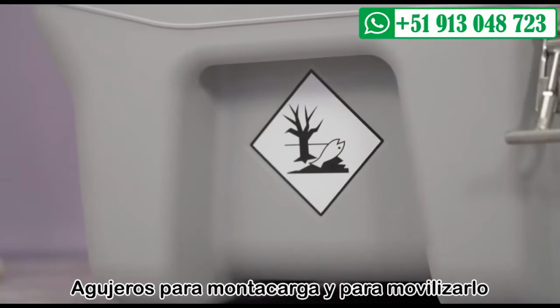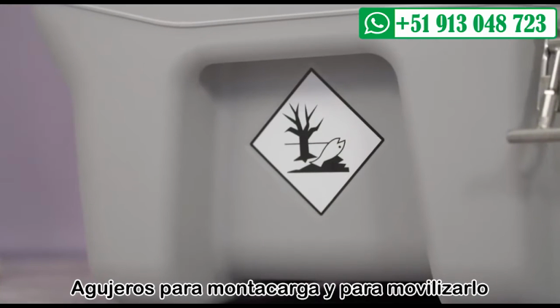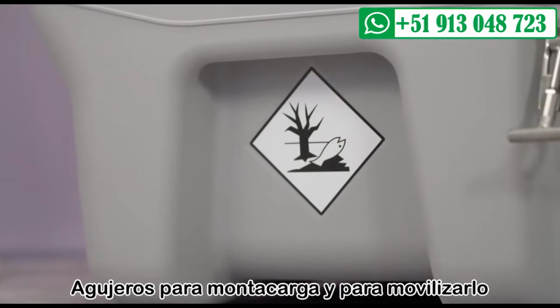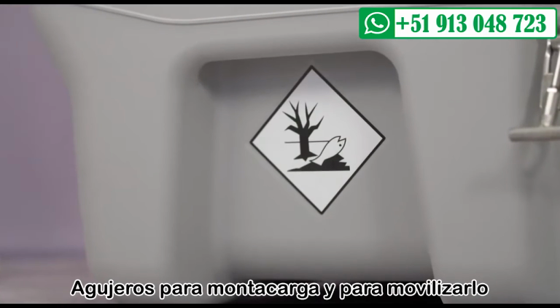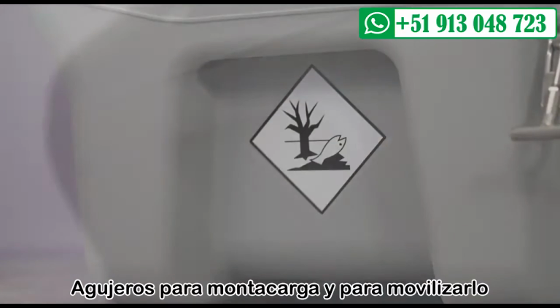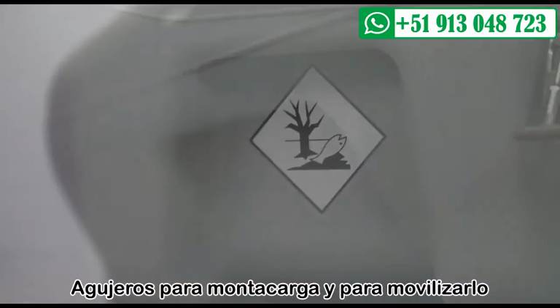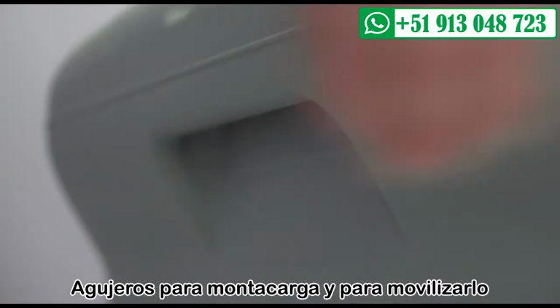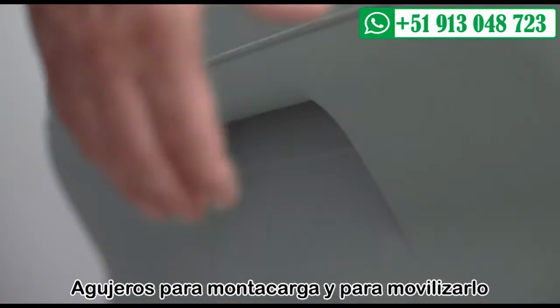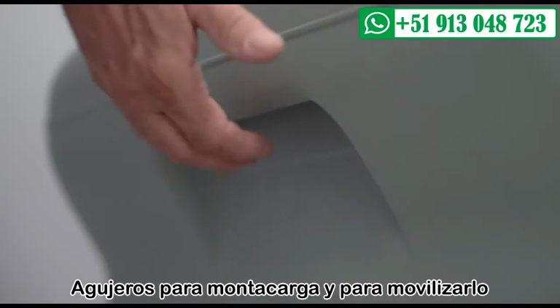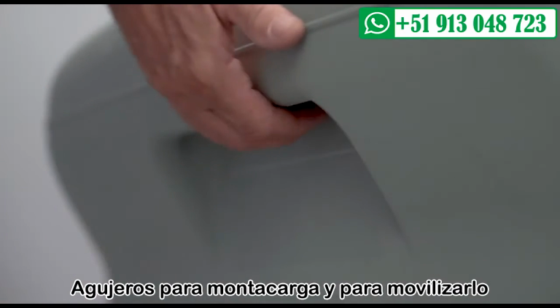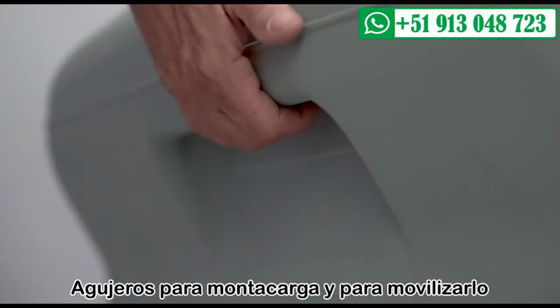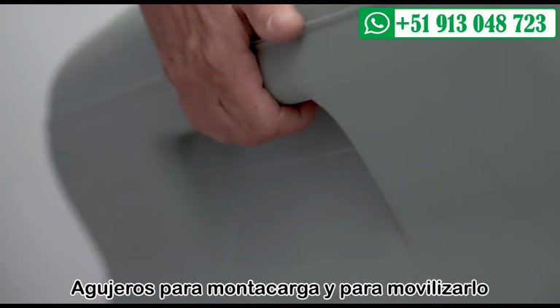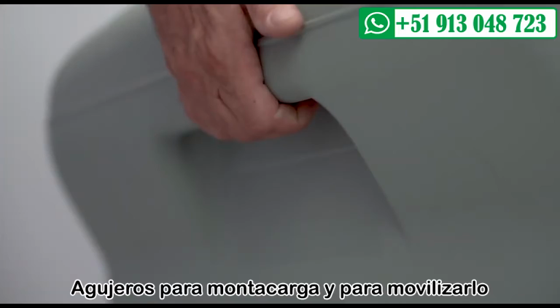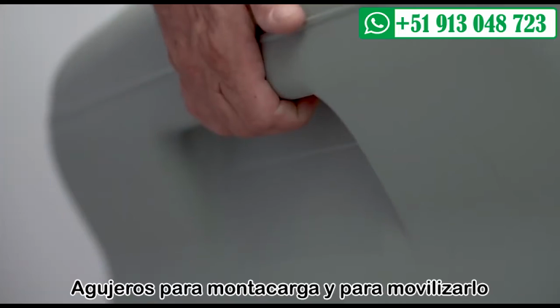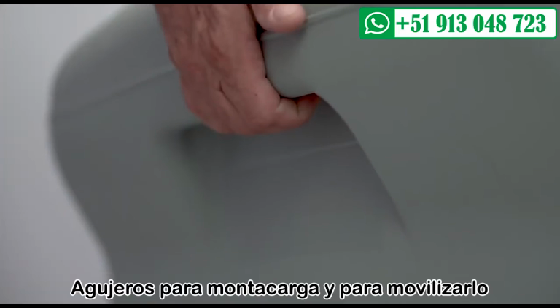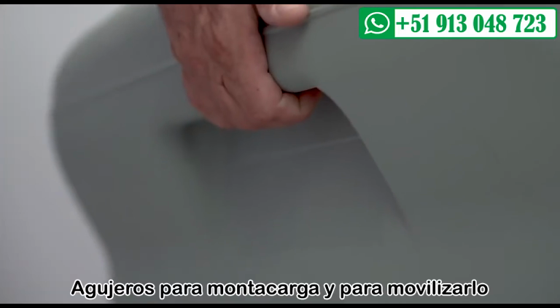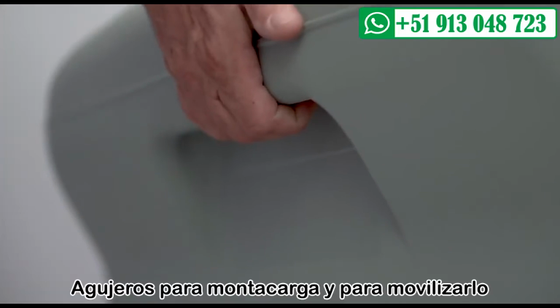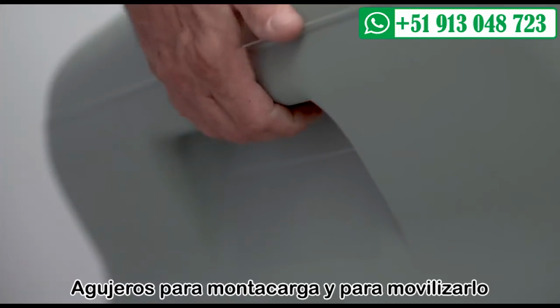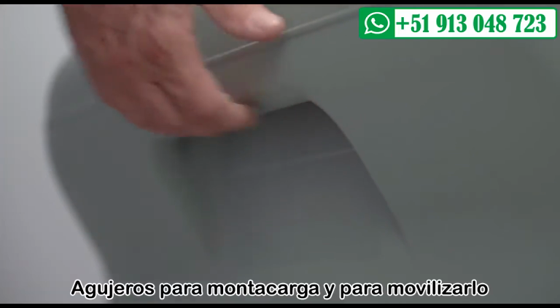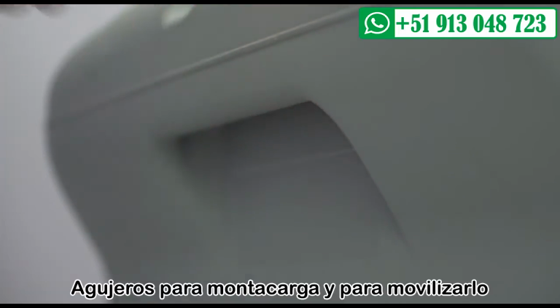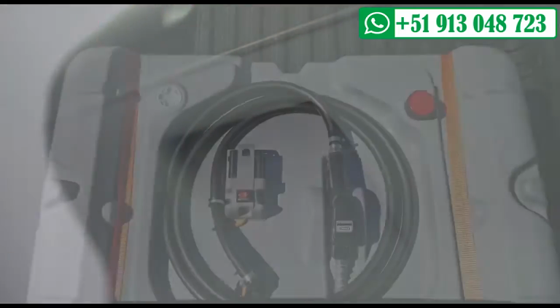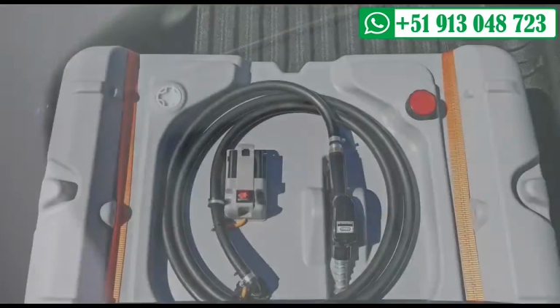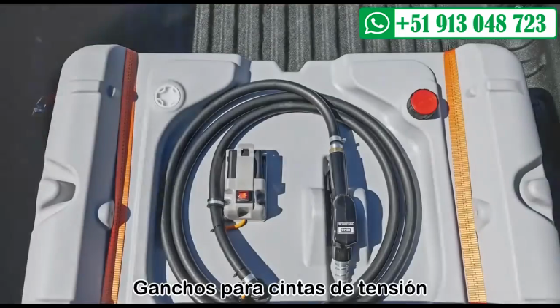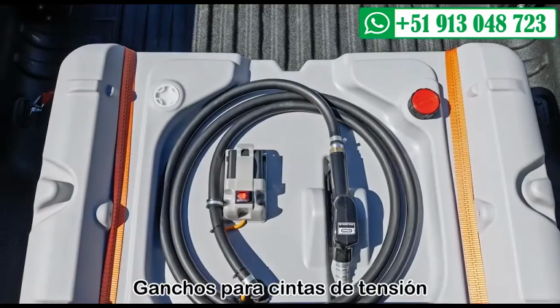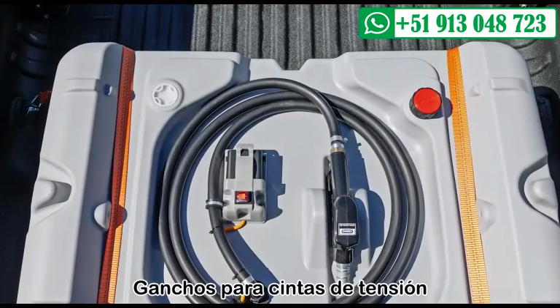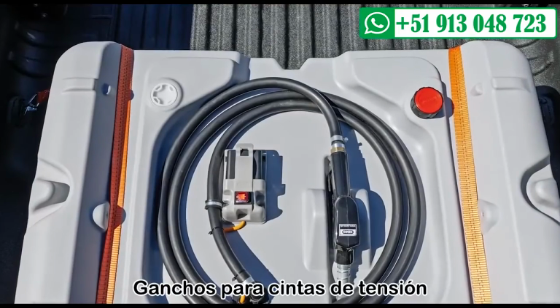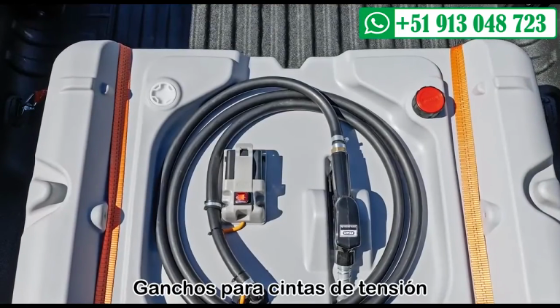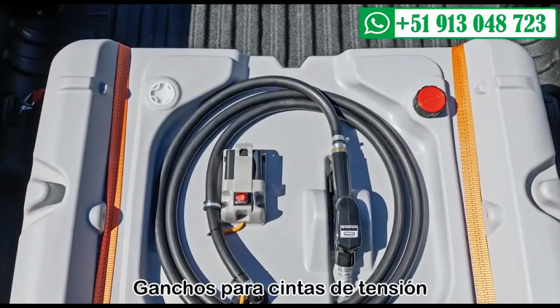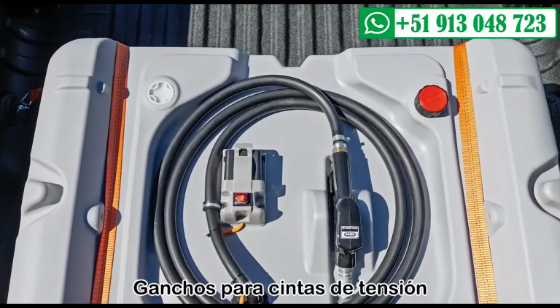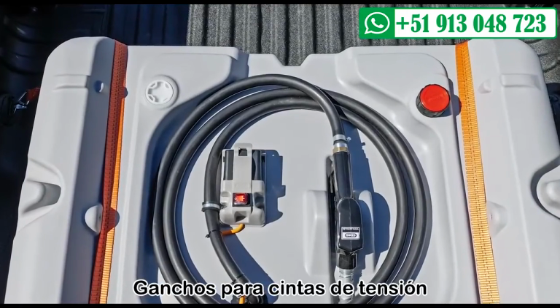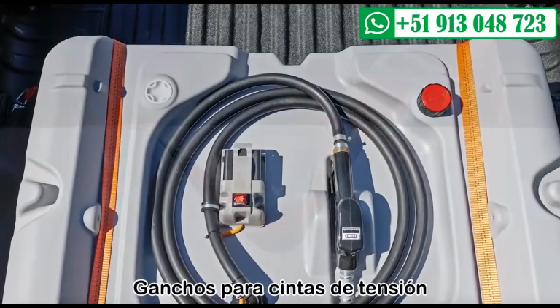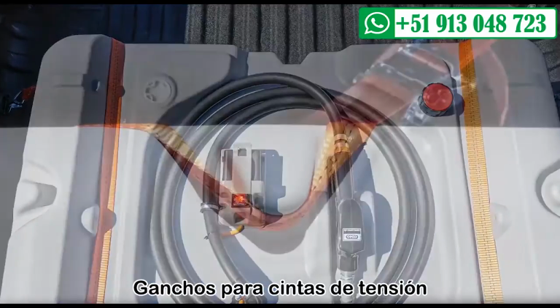Forklift pockets and handles. Recess for tension belts.